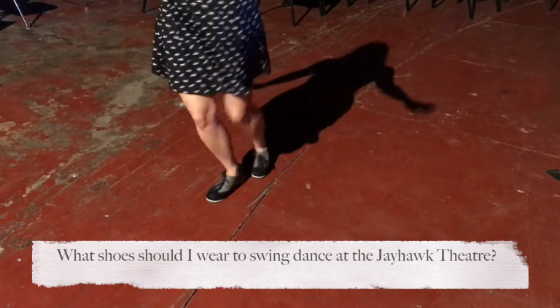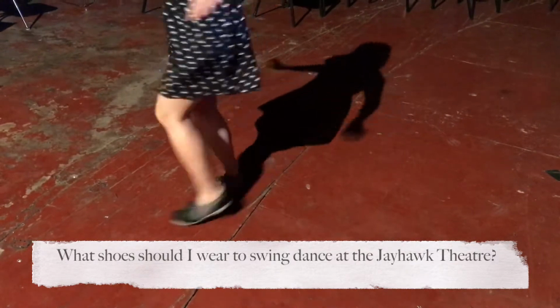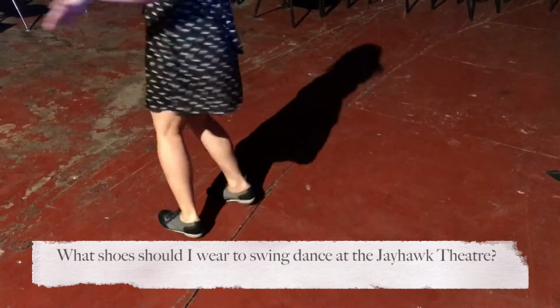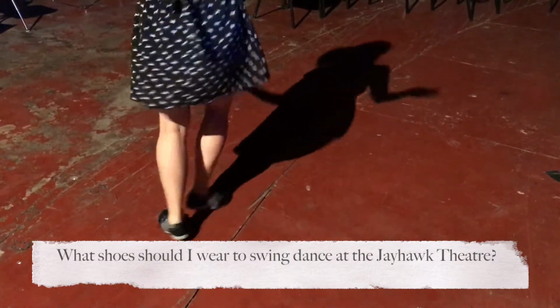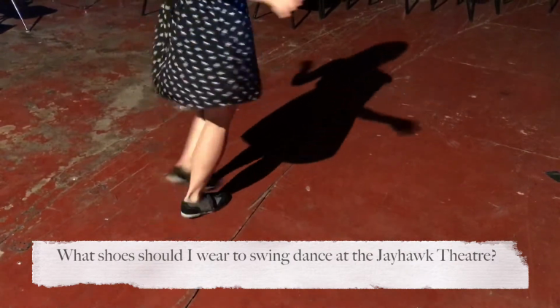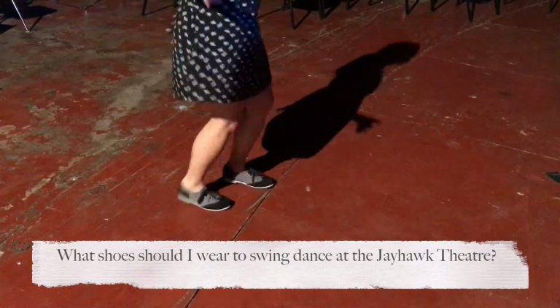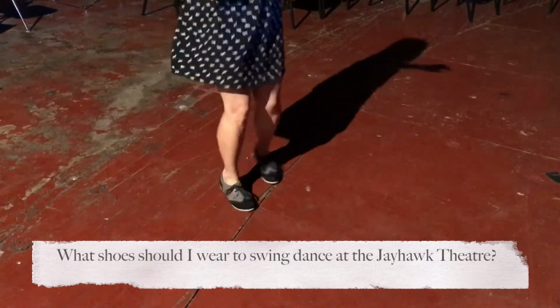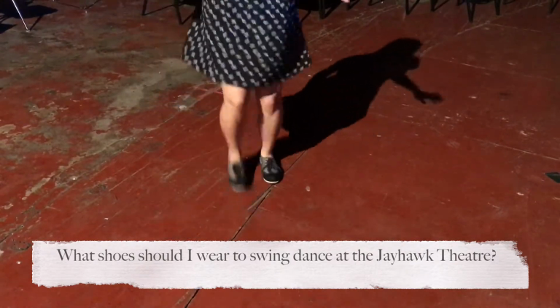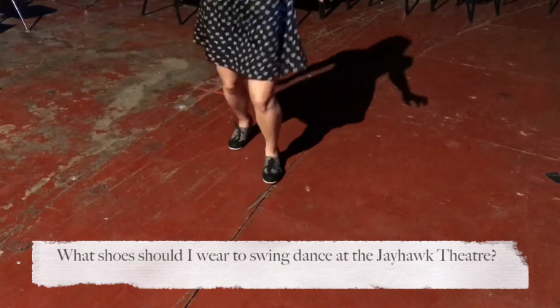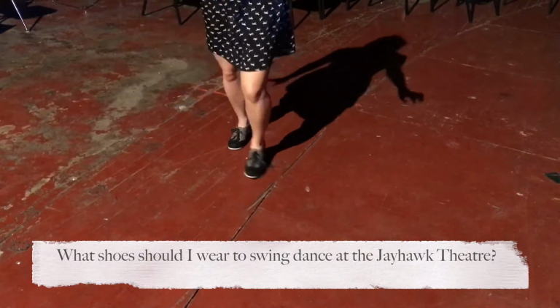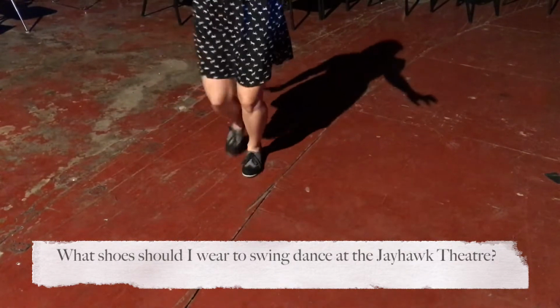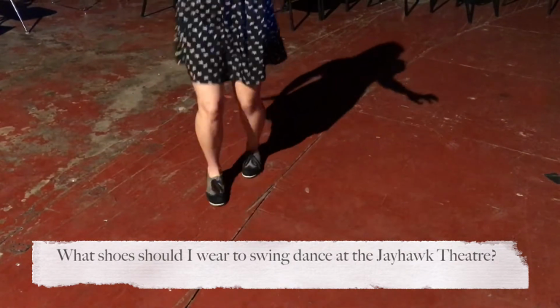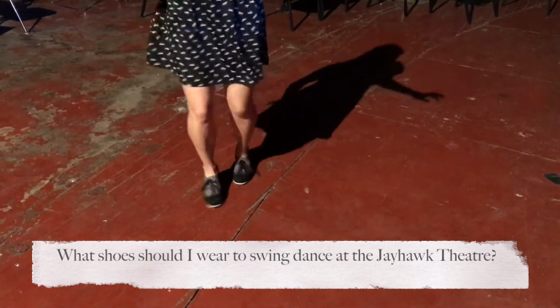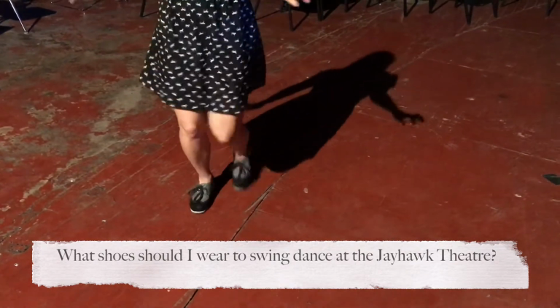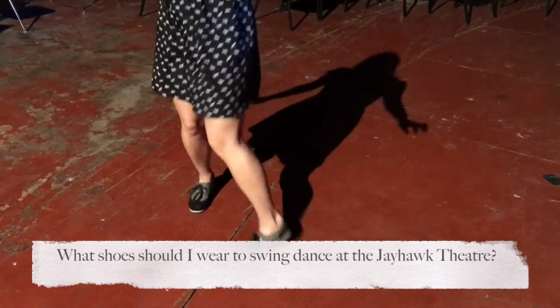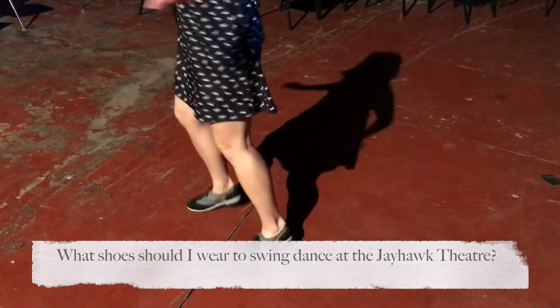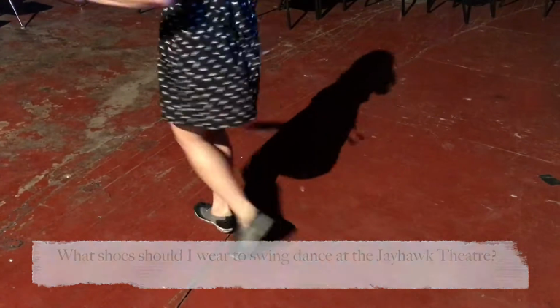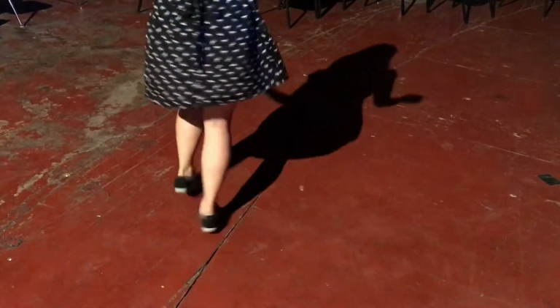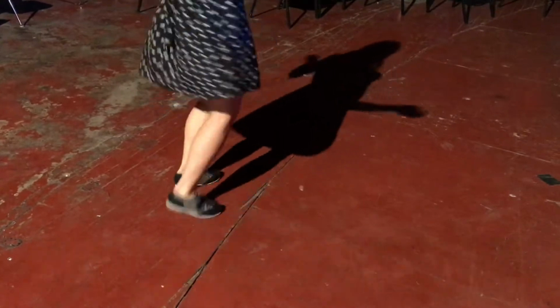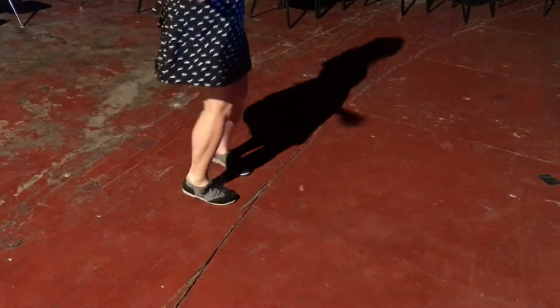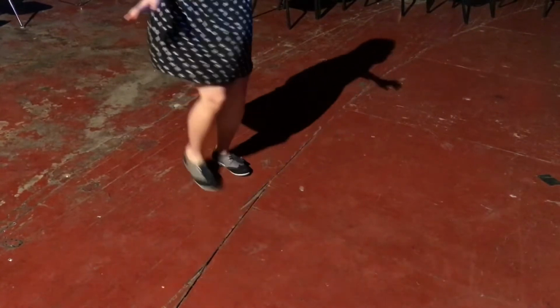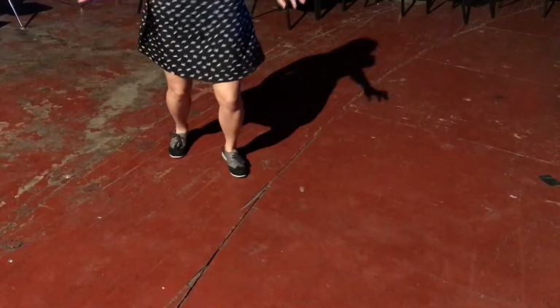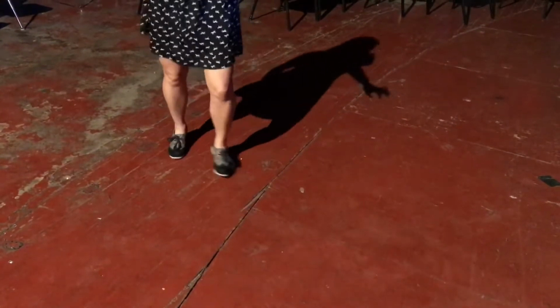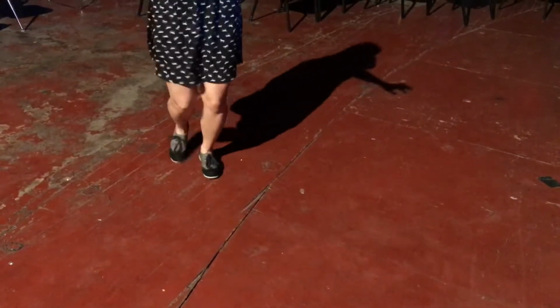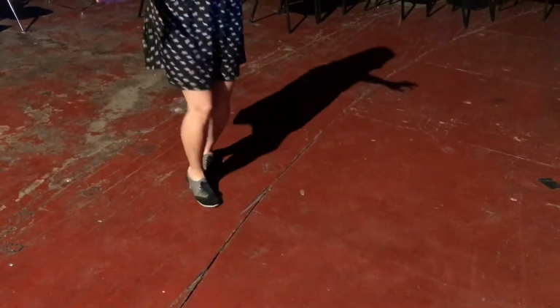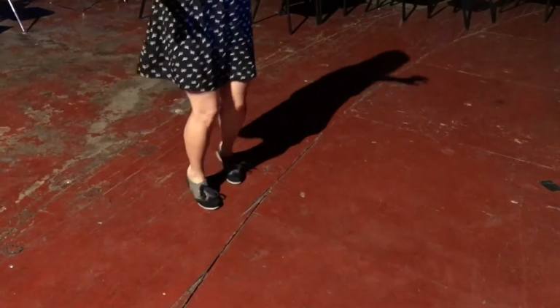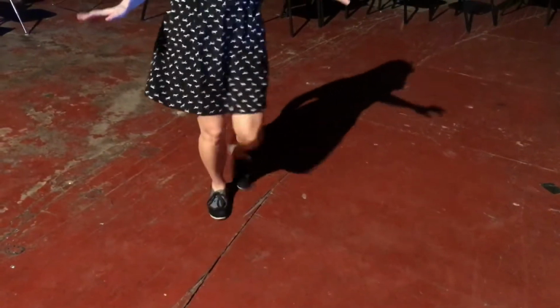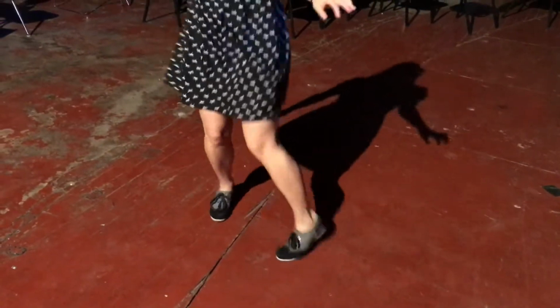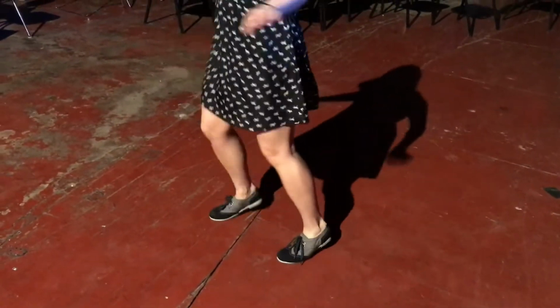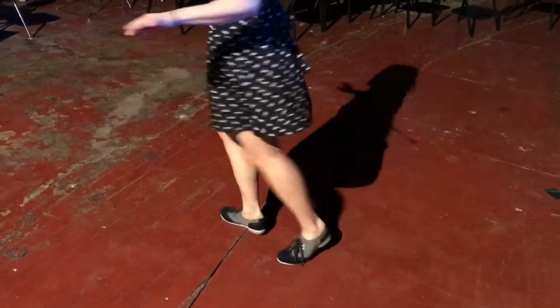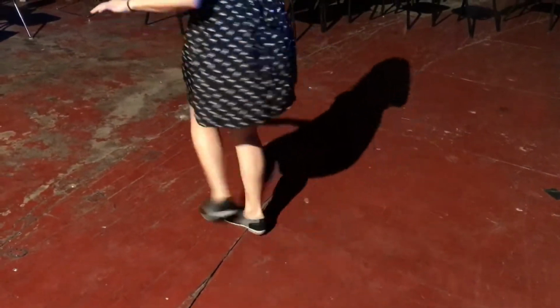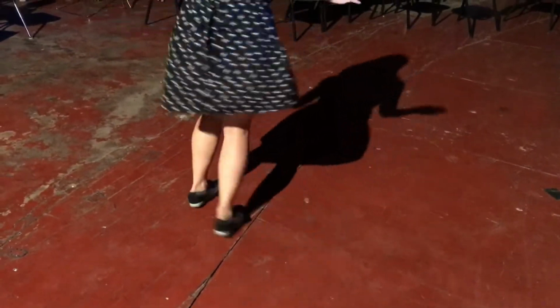So I just wanted to show you guys the floor you're going to be dancing on. Be ready. It's nice and slippery. There's some rough spots. There's some bumpy spots.